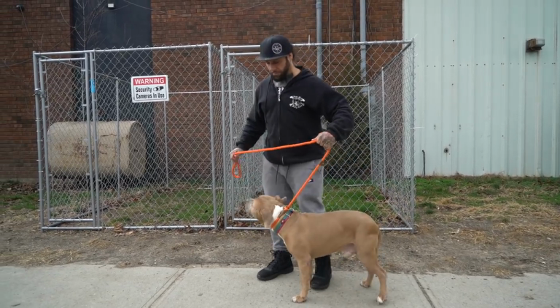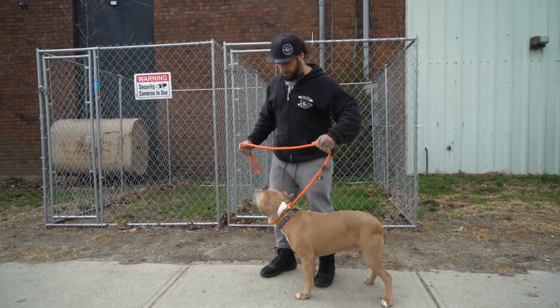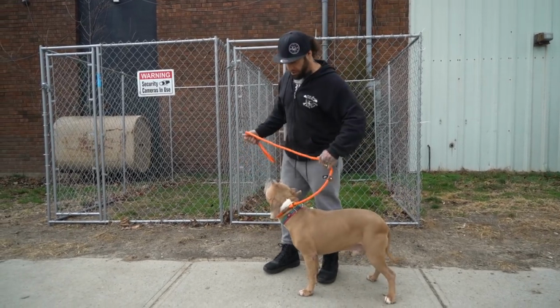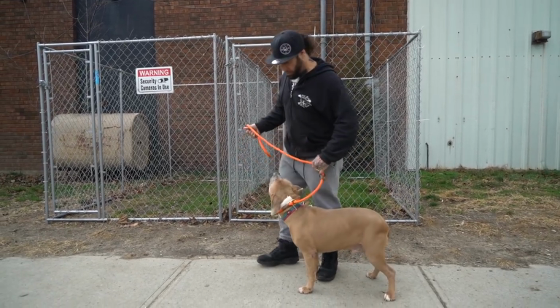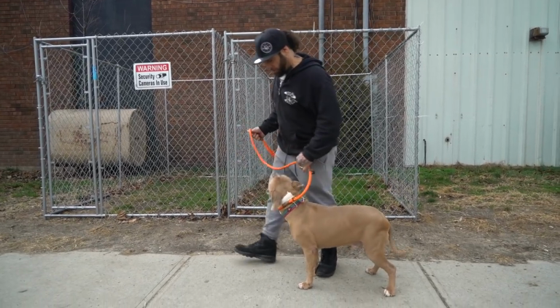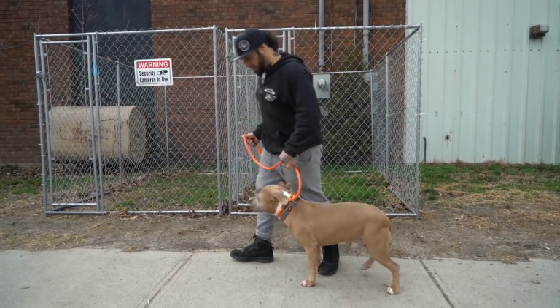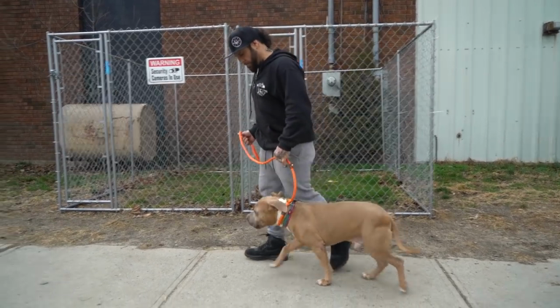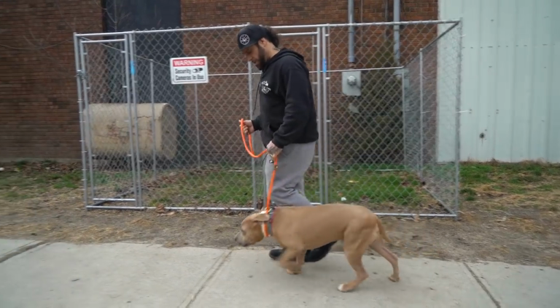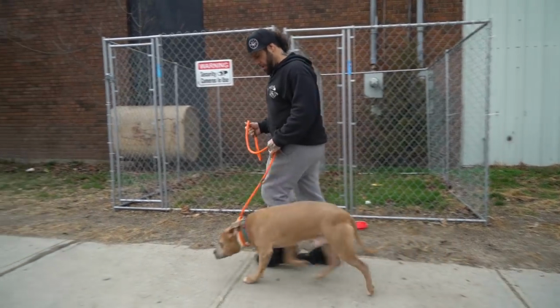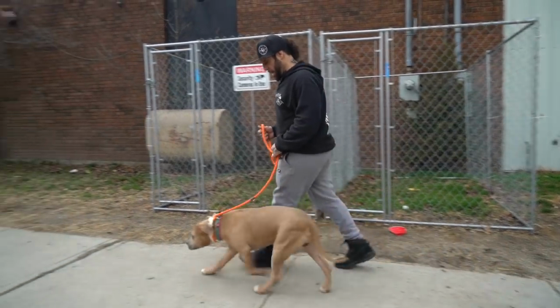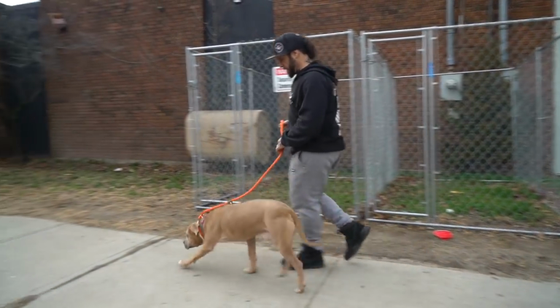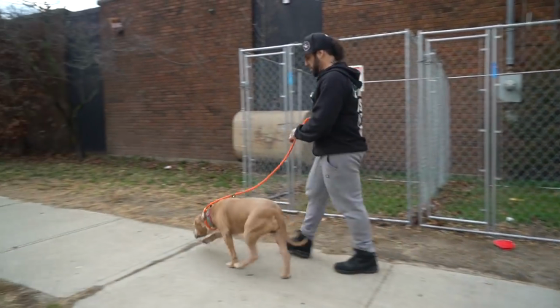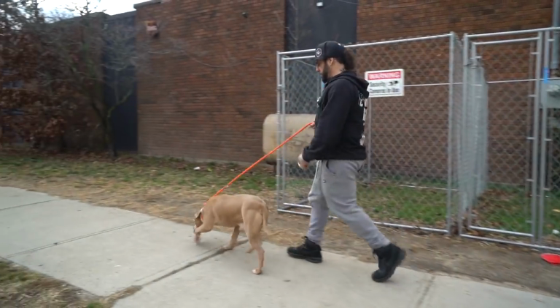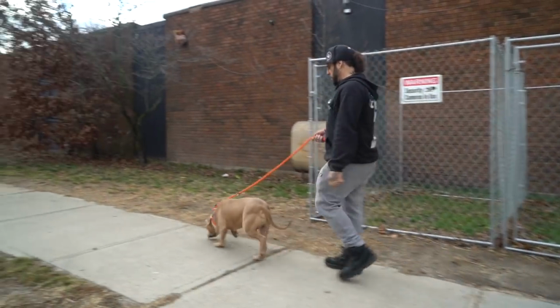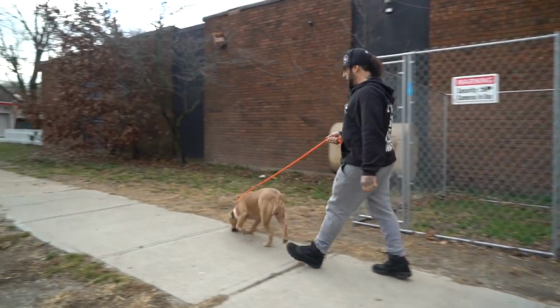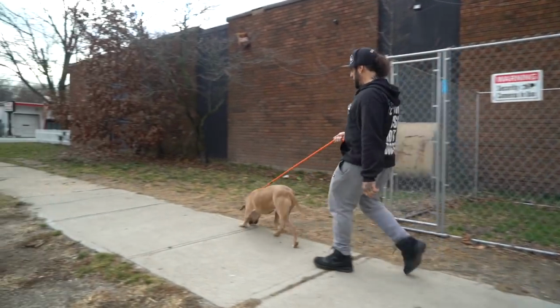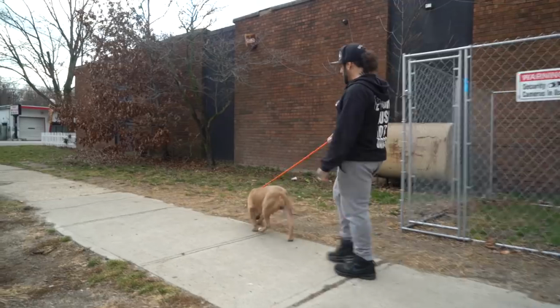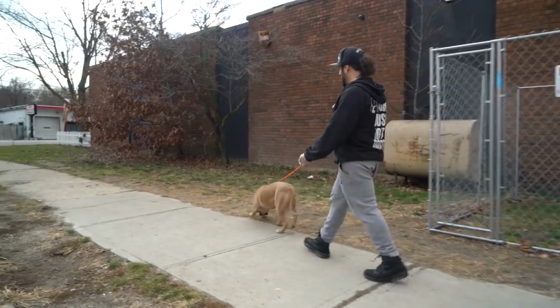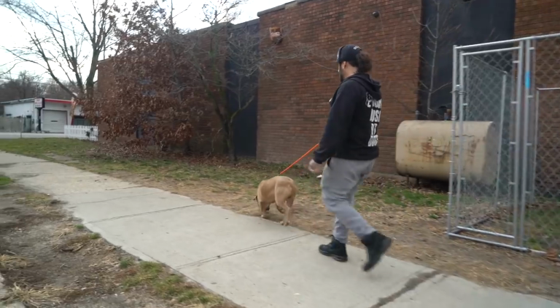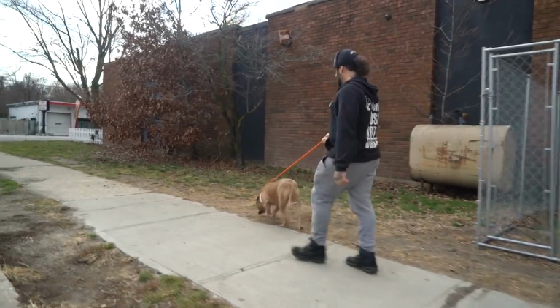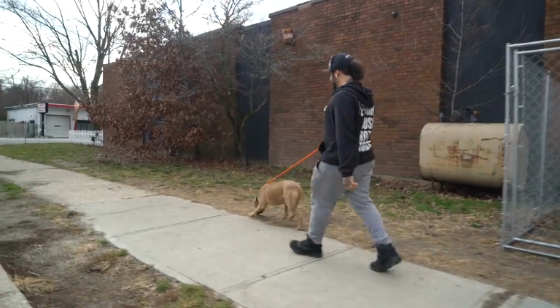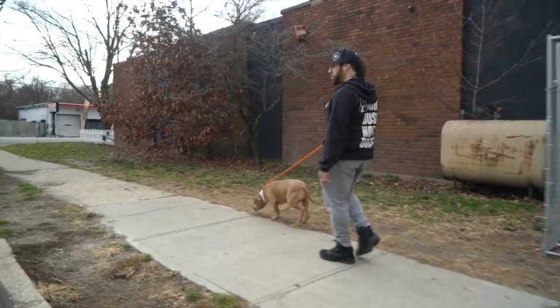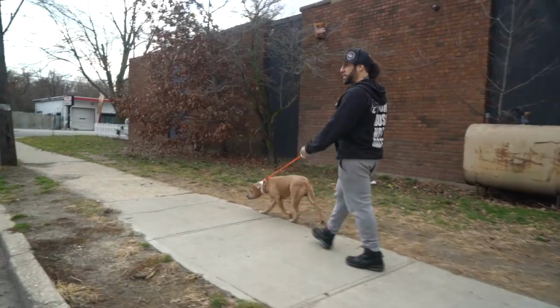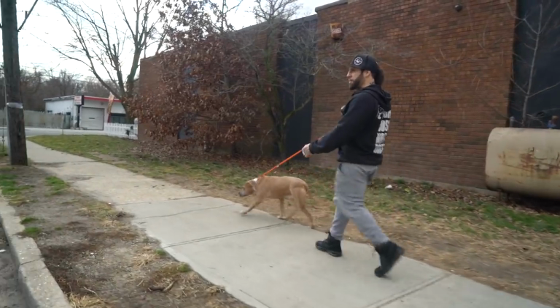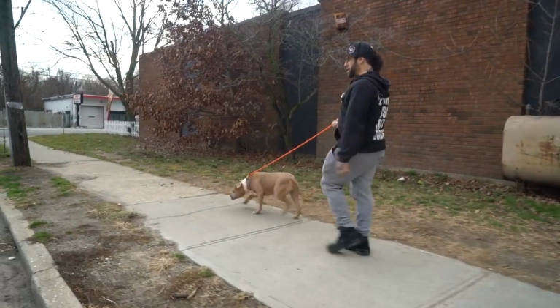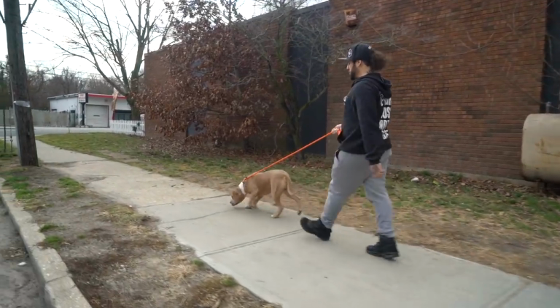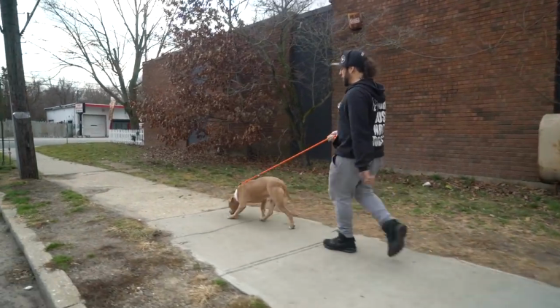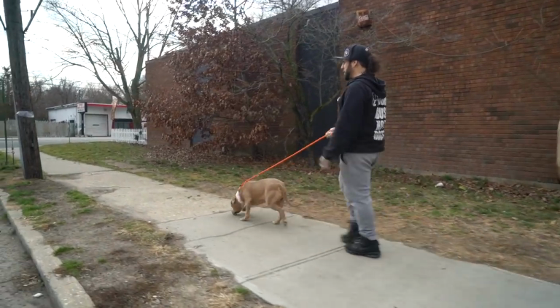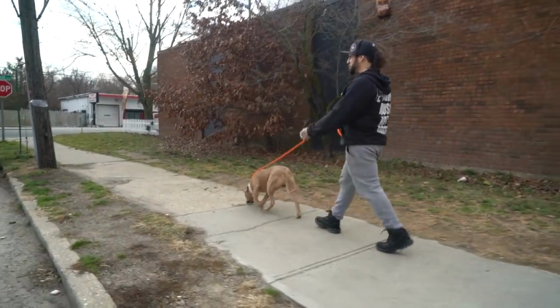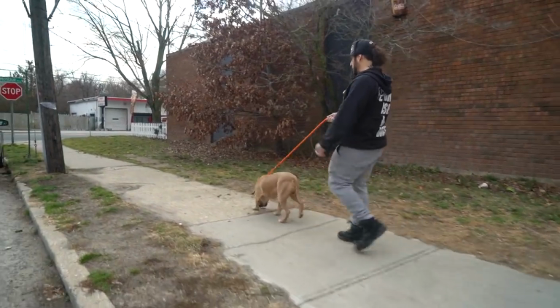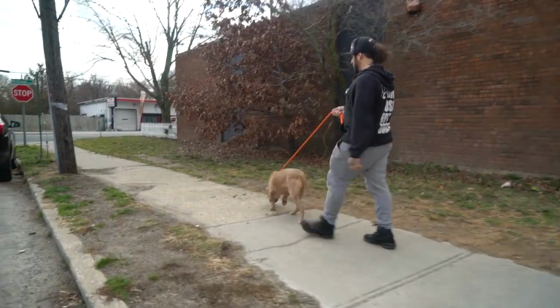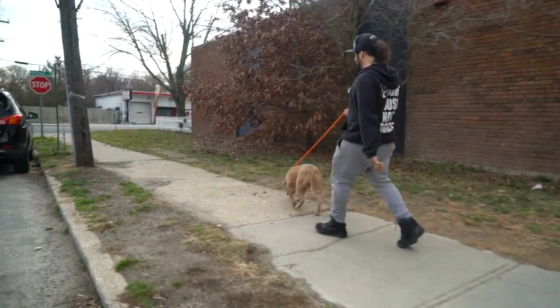So at first I'm going to walk with him and he's going to be pulling — not pulling that much, but he's pulling a little.